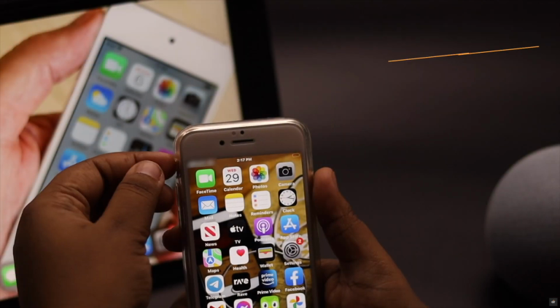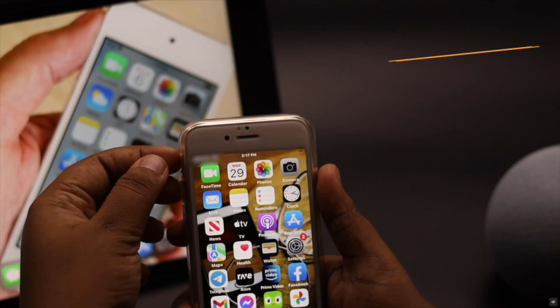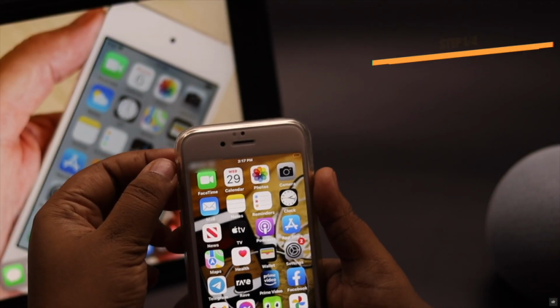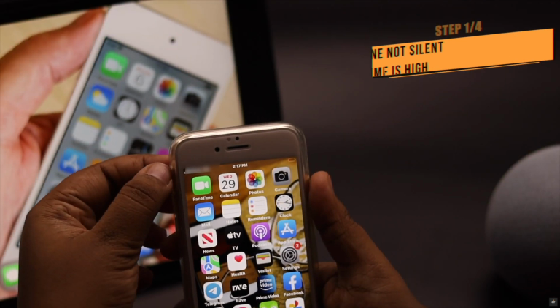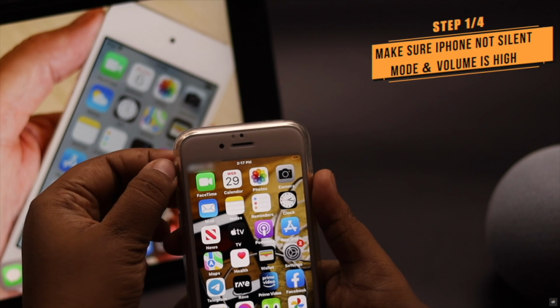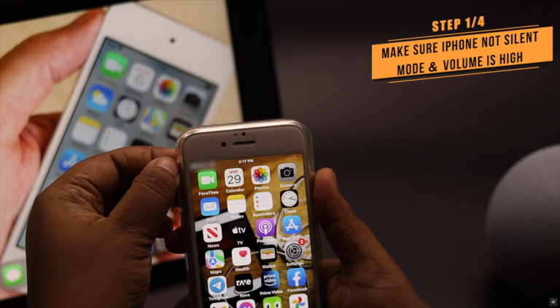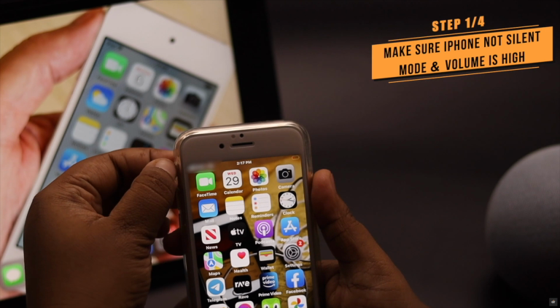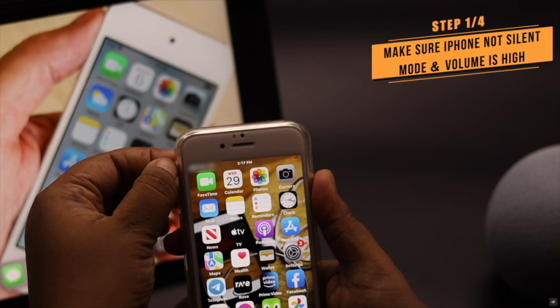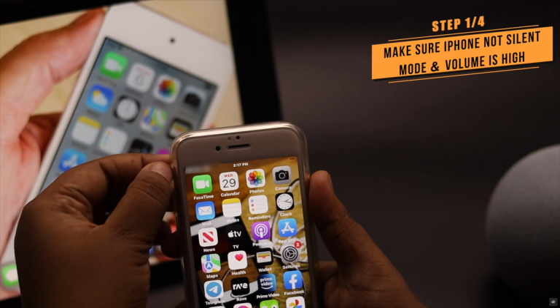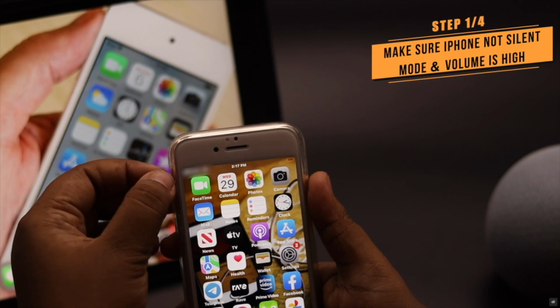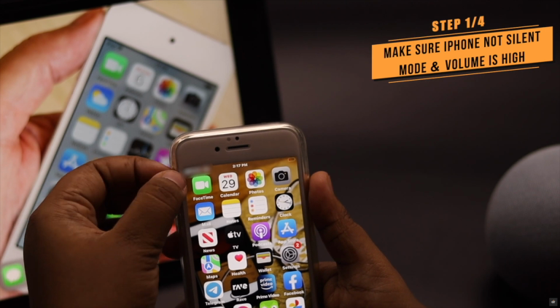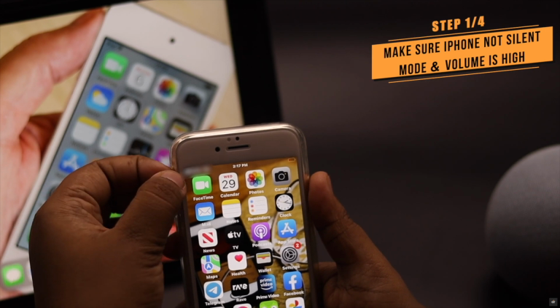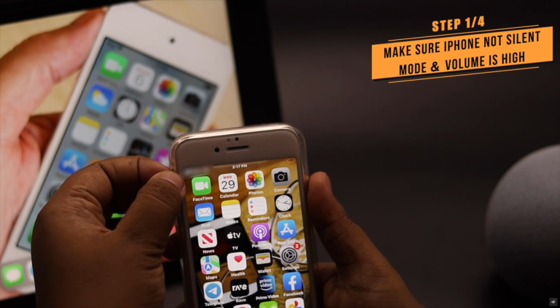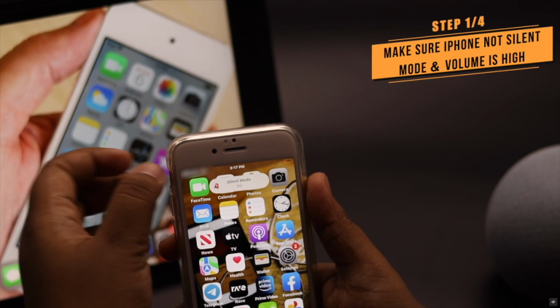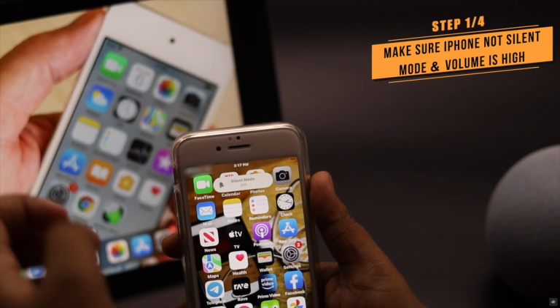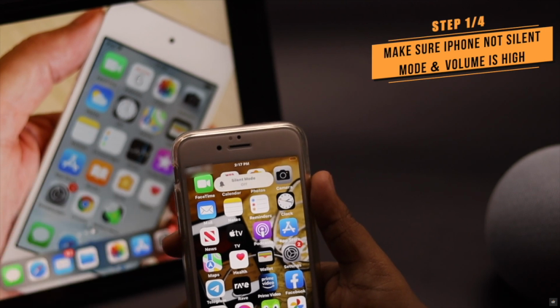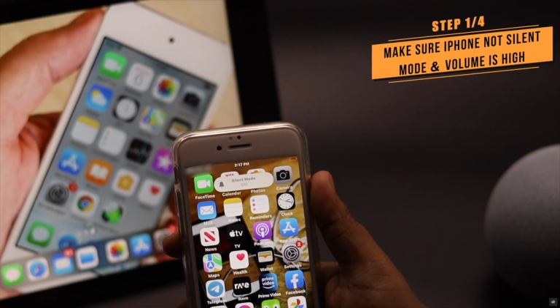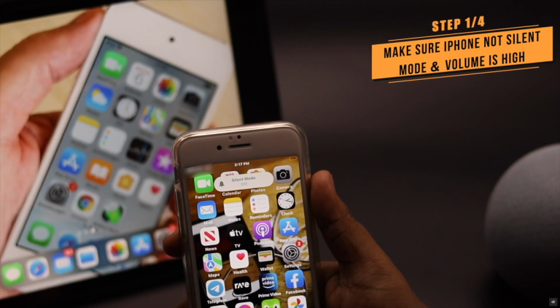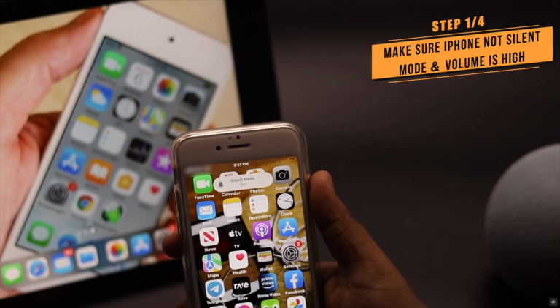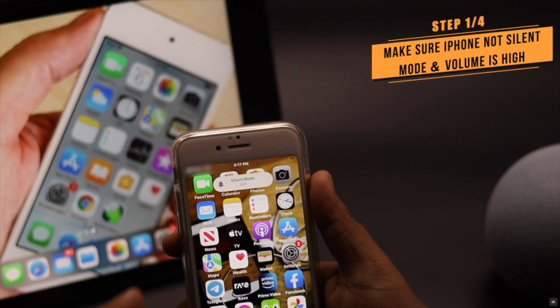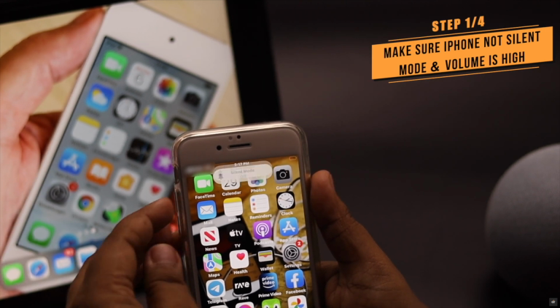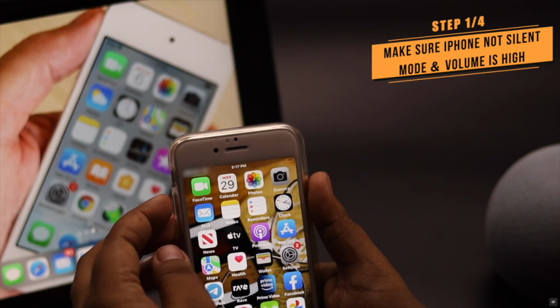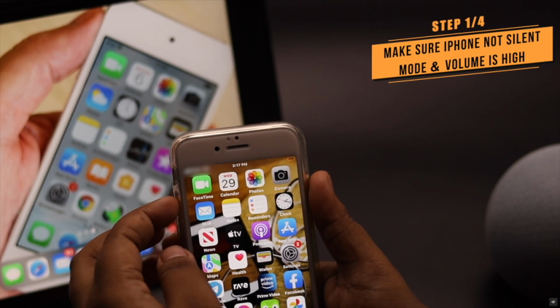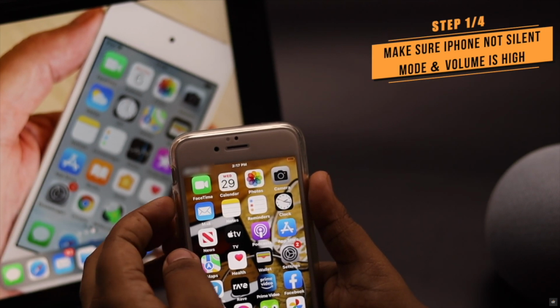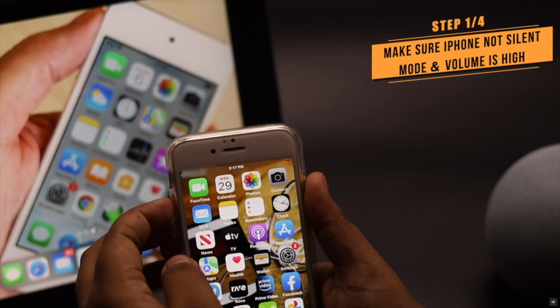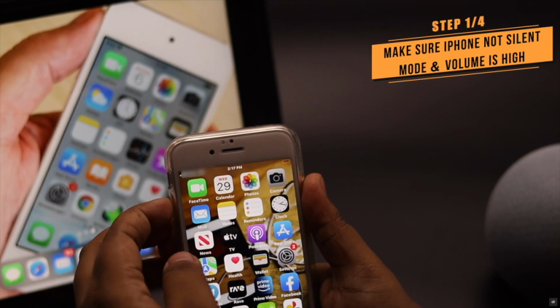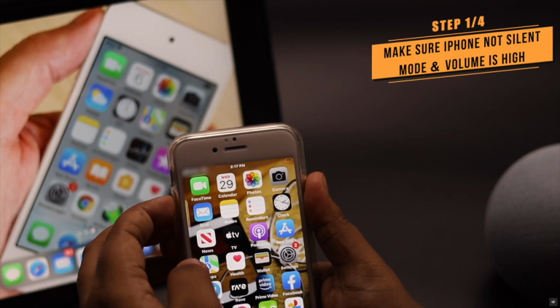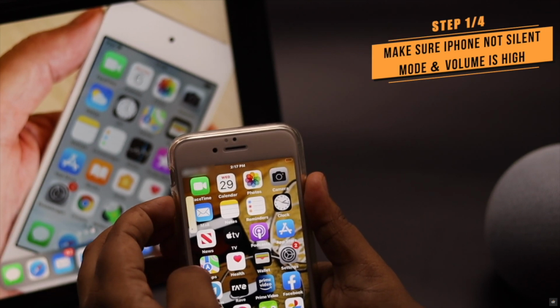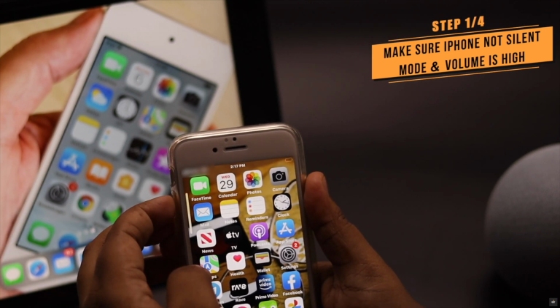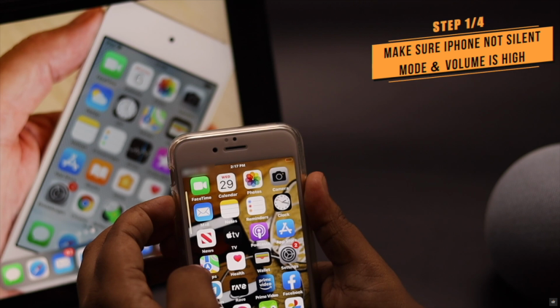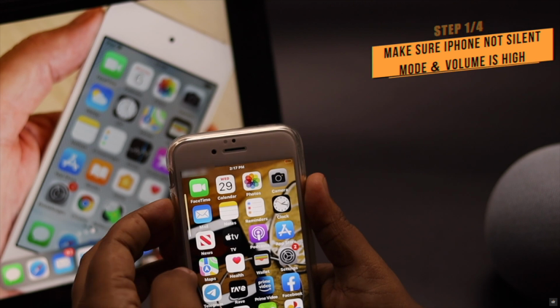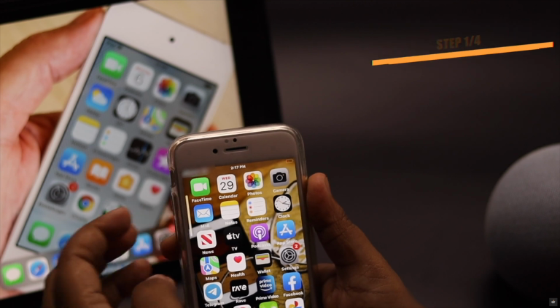Make sure your iPhone is not on silent mode and the volume is high. Most often than not, it can be the problem.